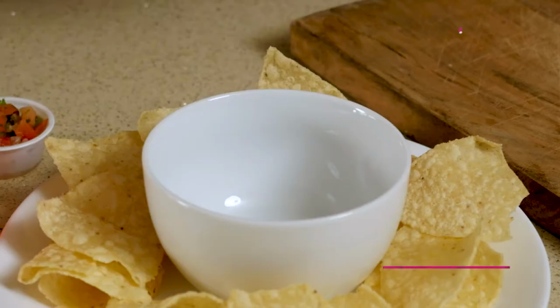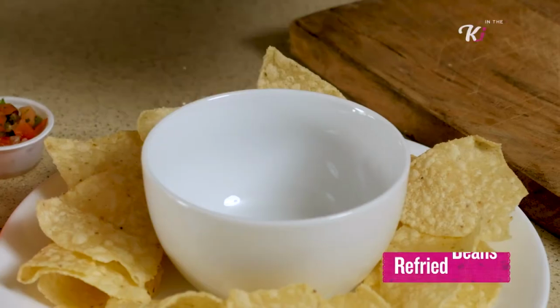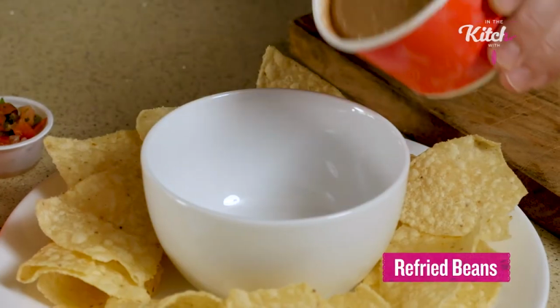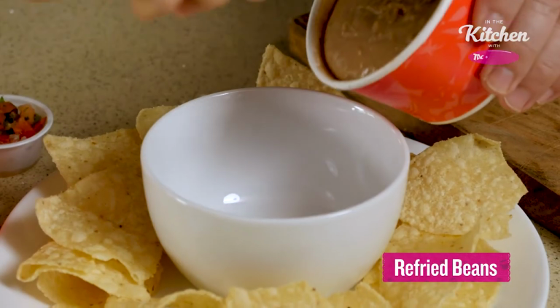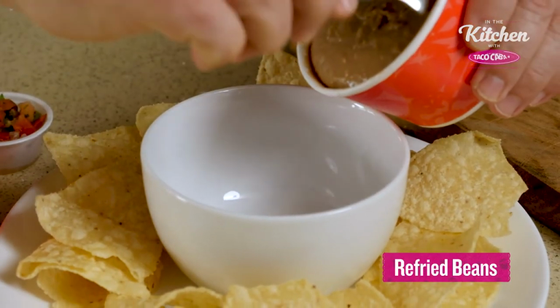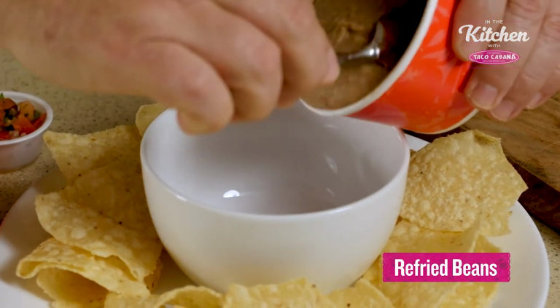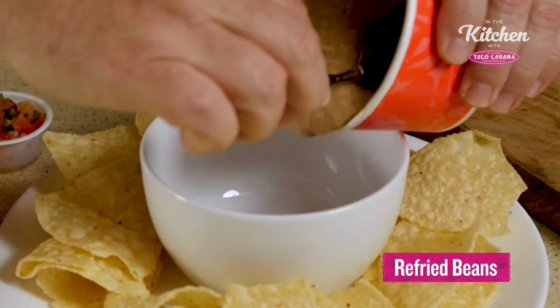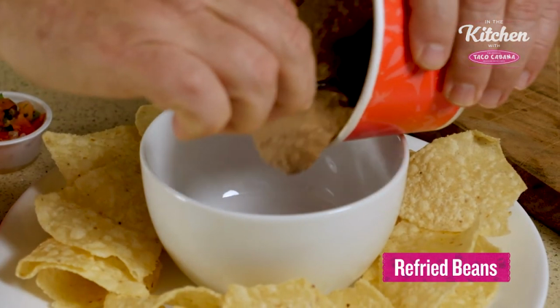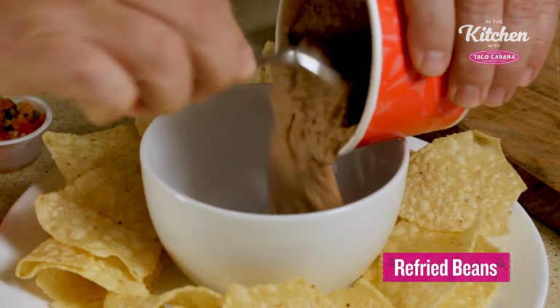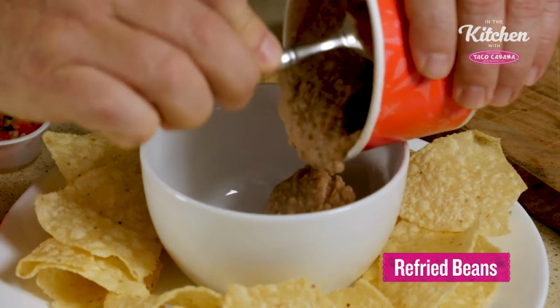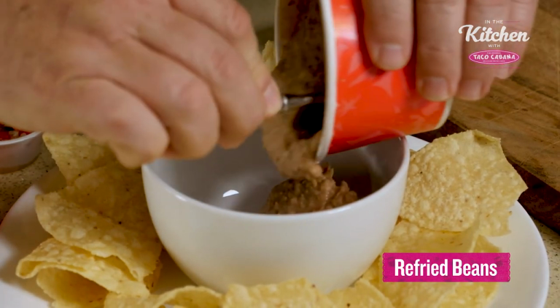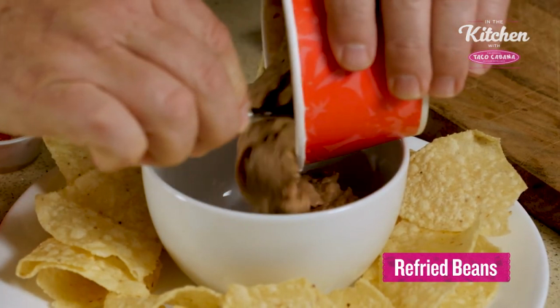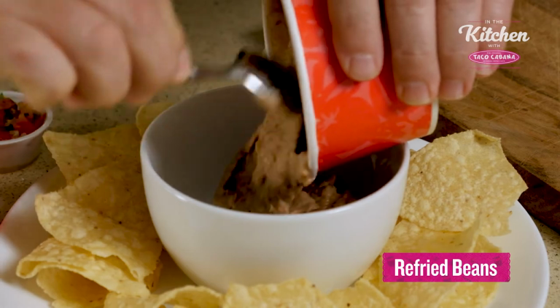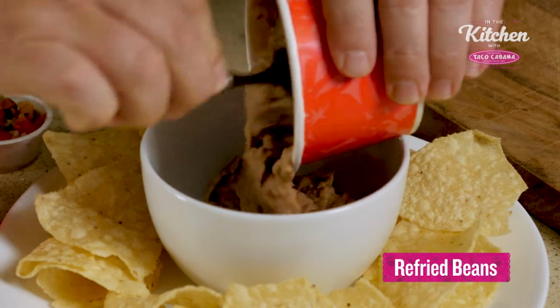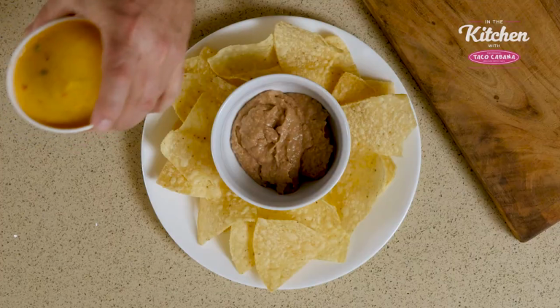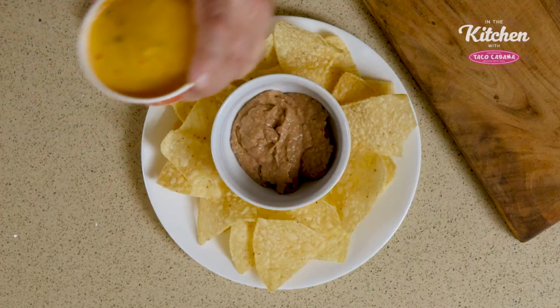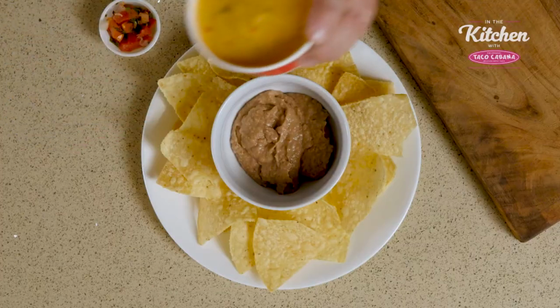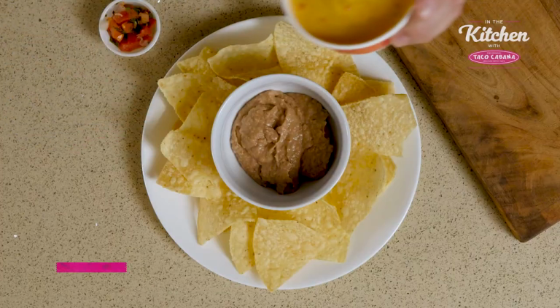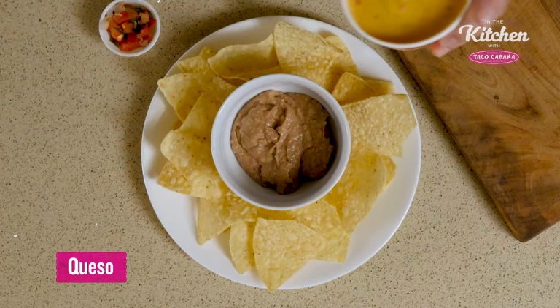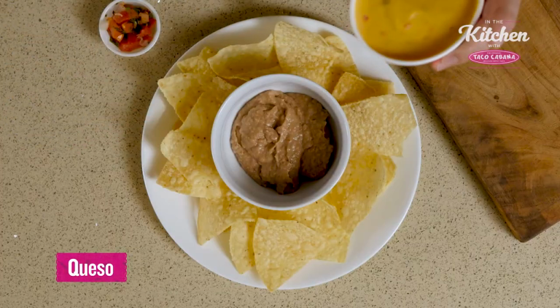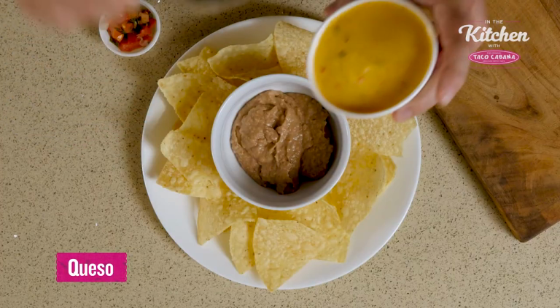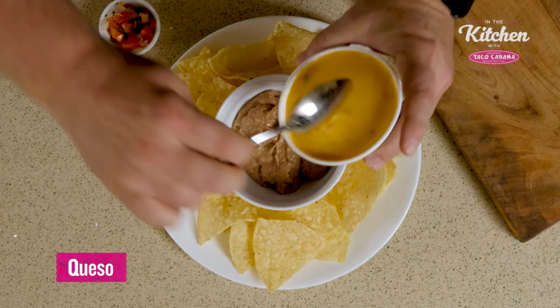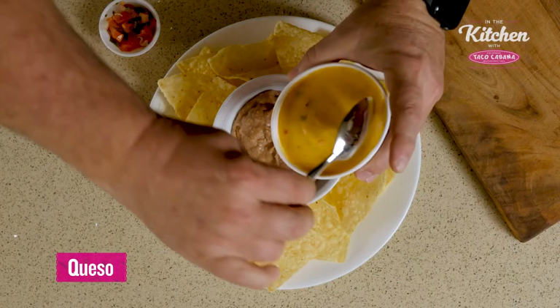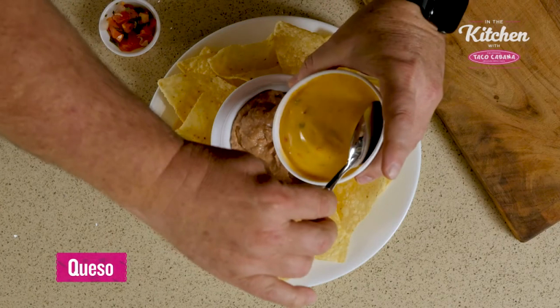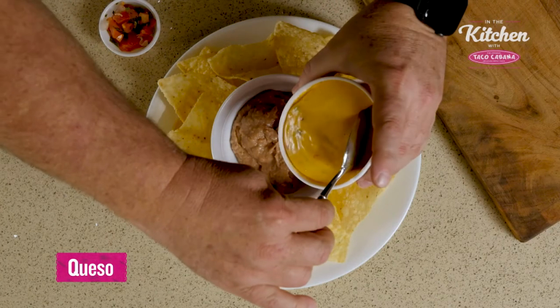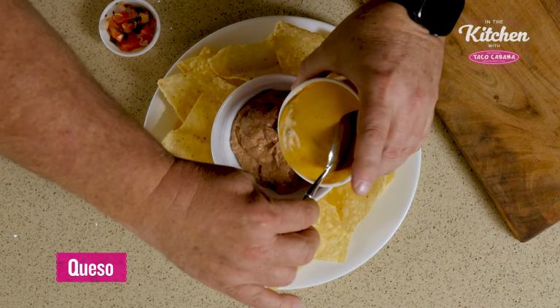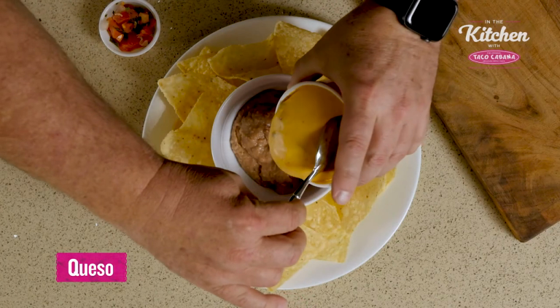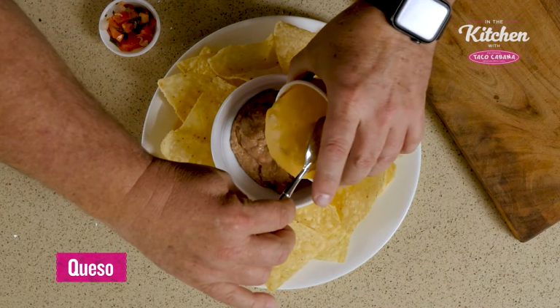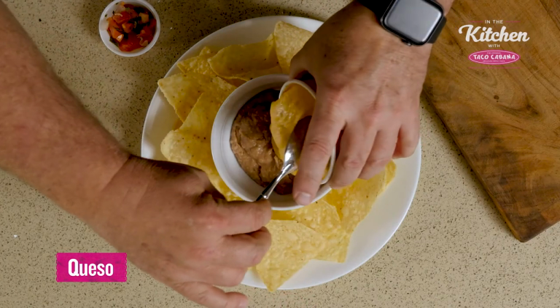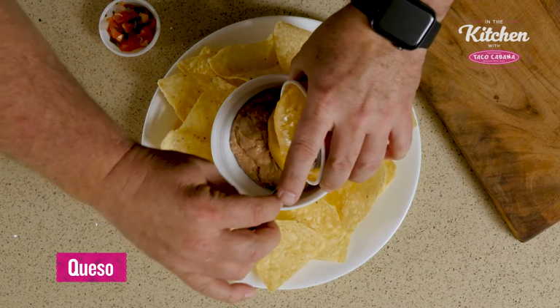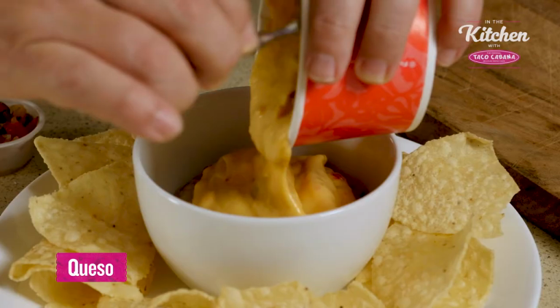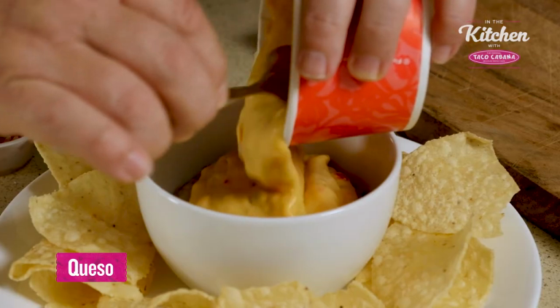We're going to add the refried beans. Let's pour some warm queso on top.